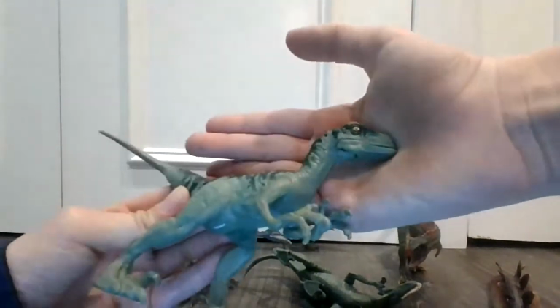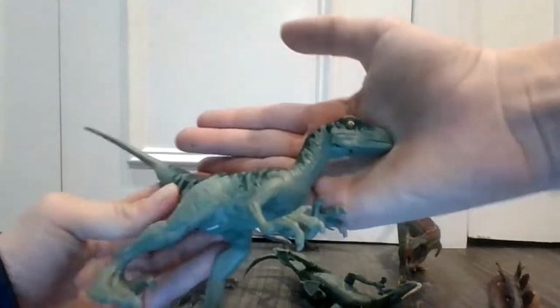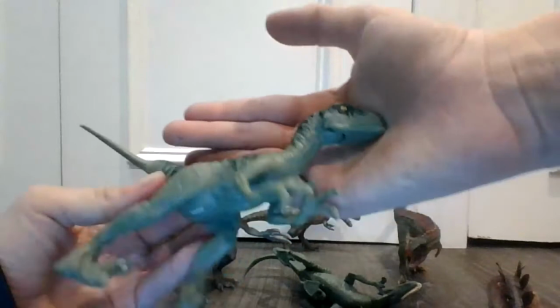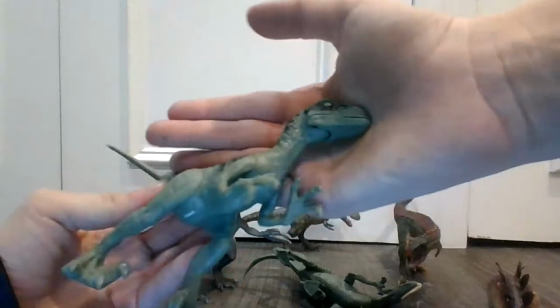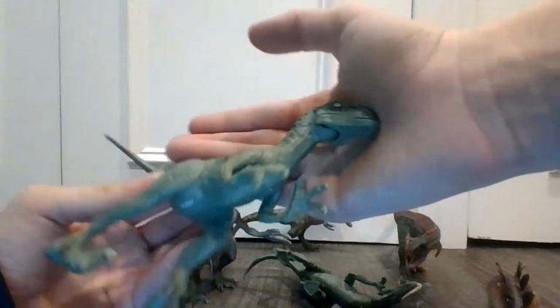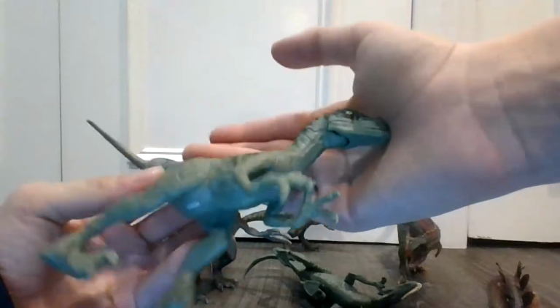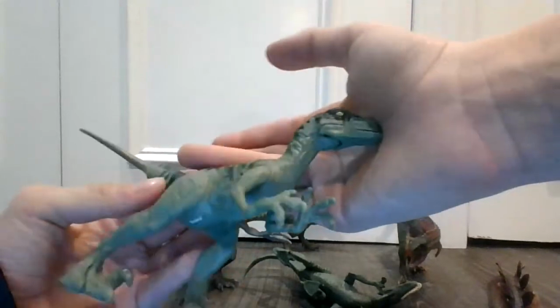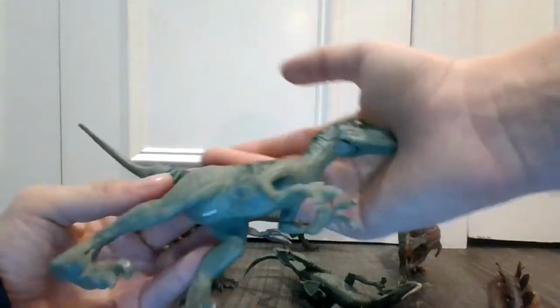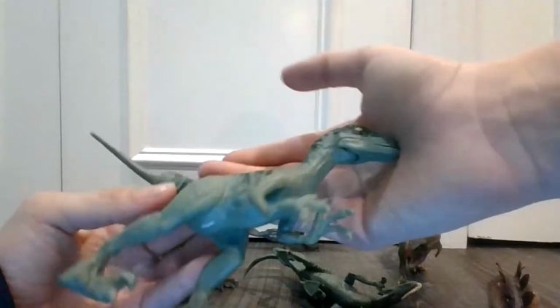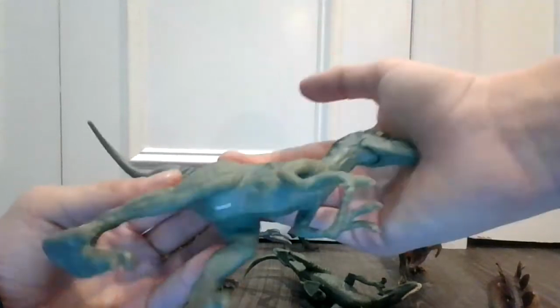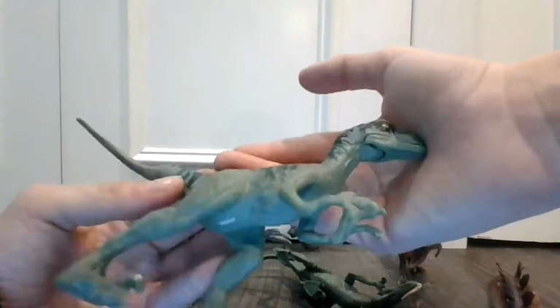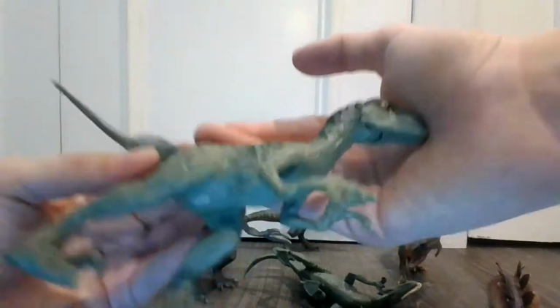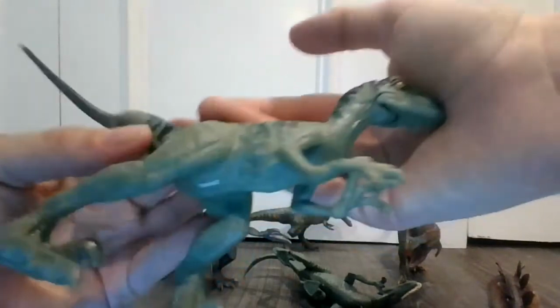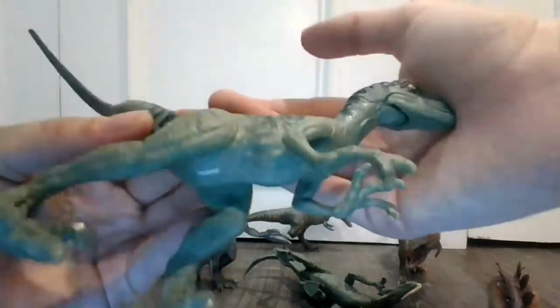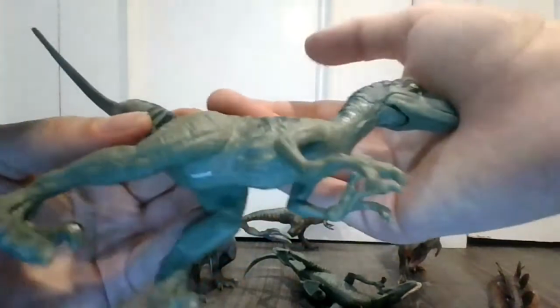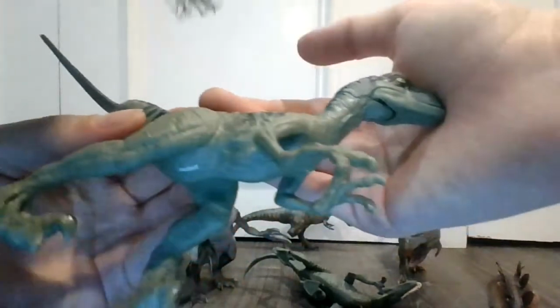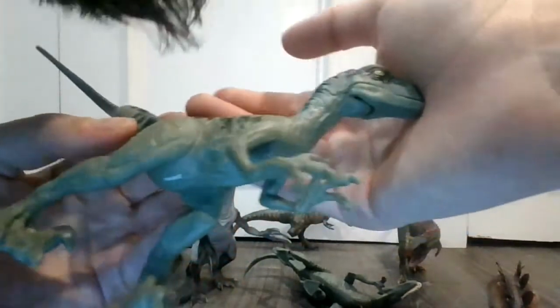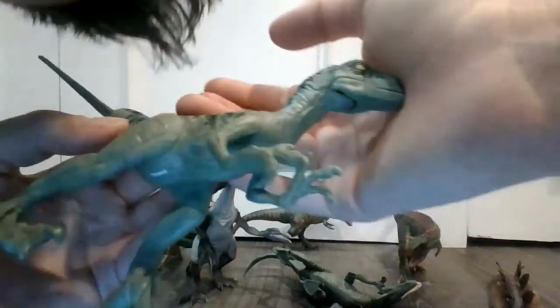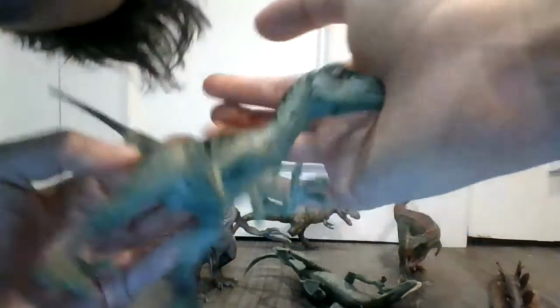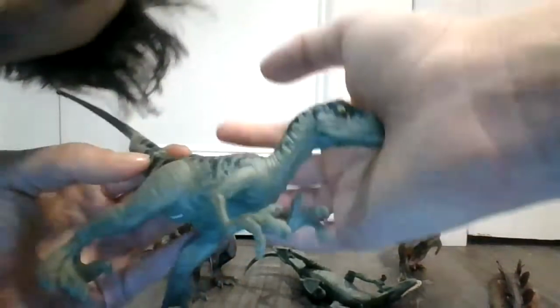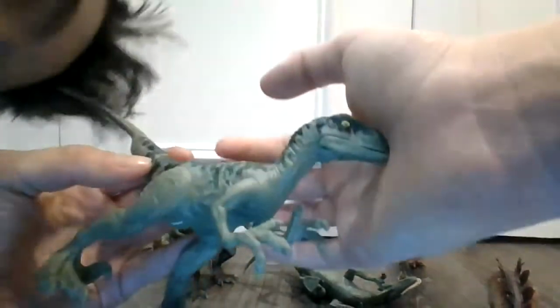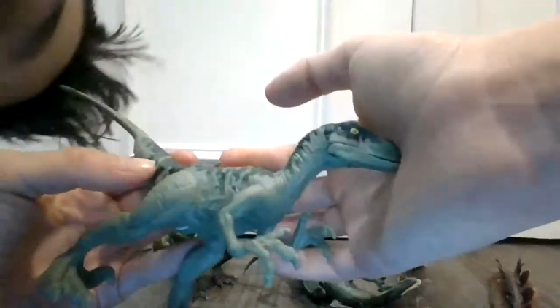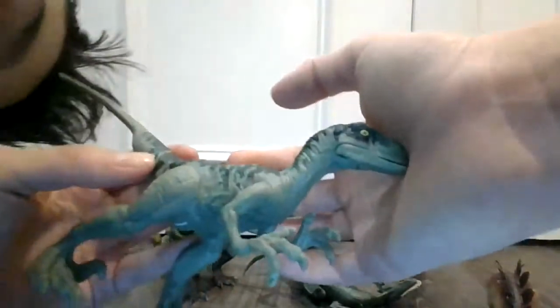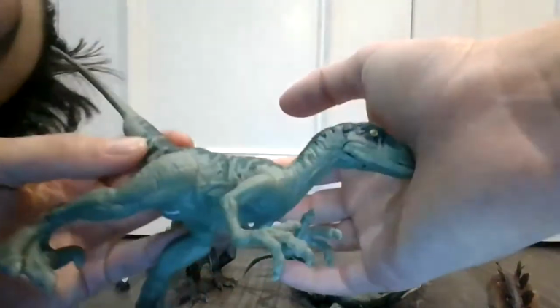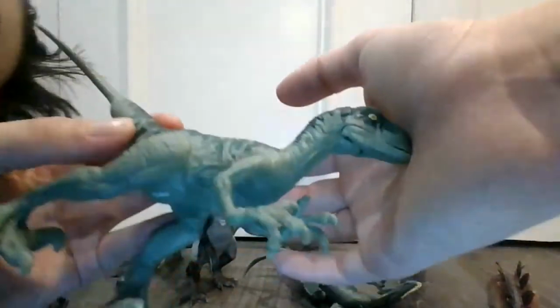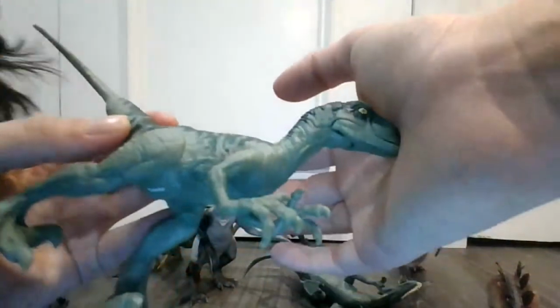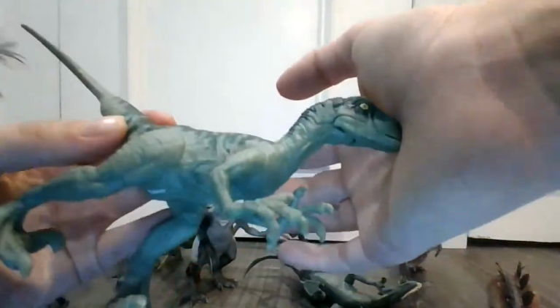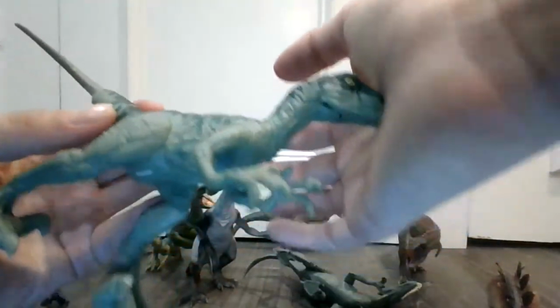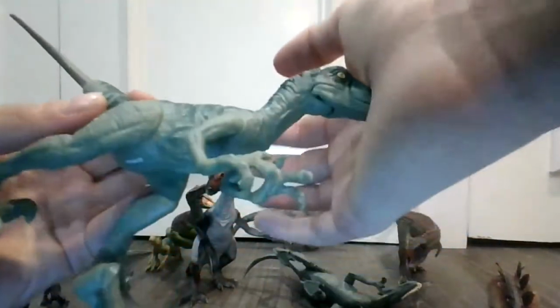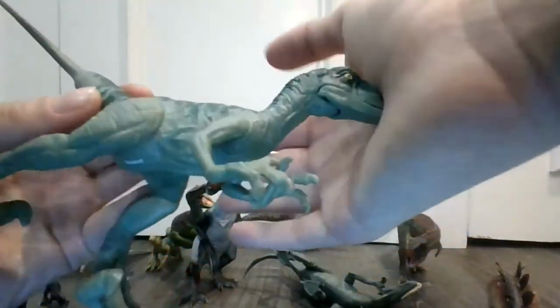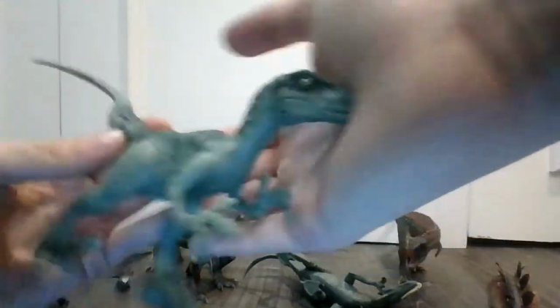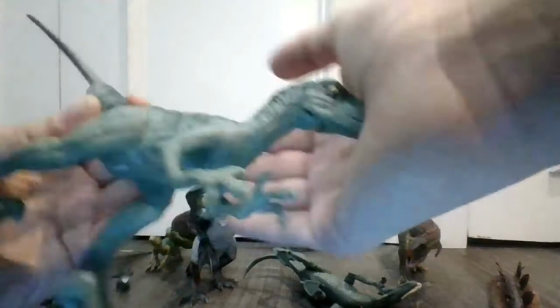This is a 2016 or 2017 toy right here. Very, very cool toy. You can do many things with these toys.